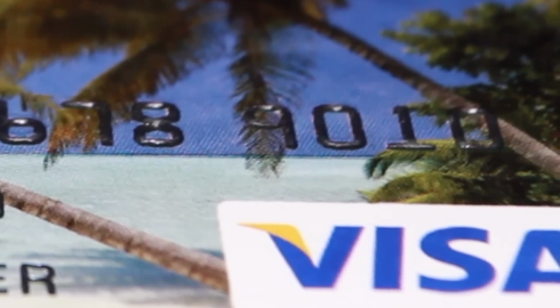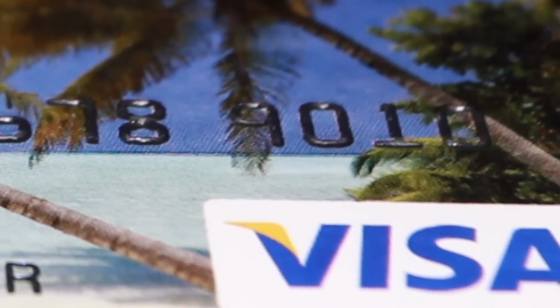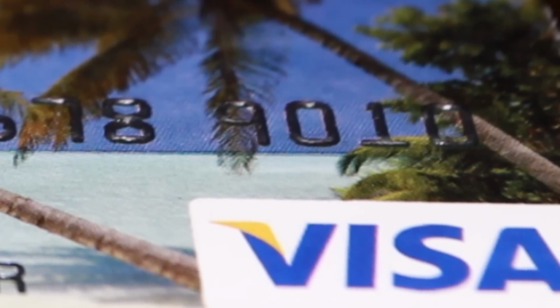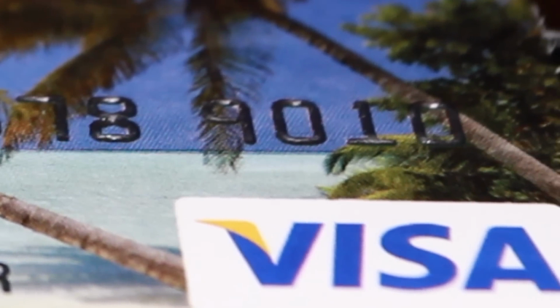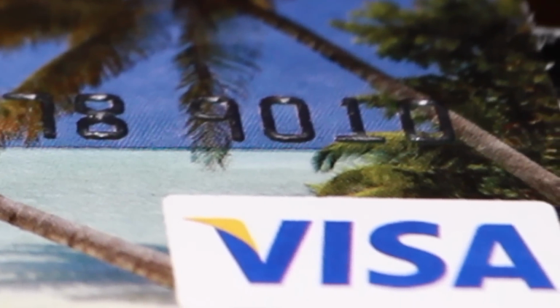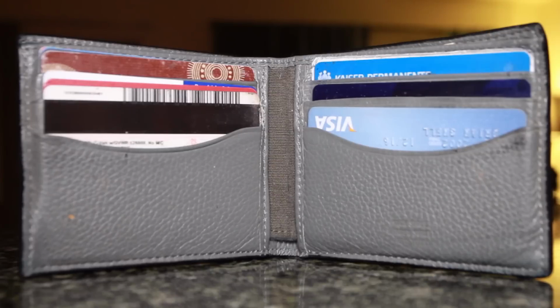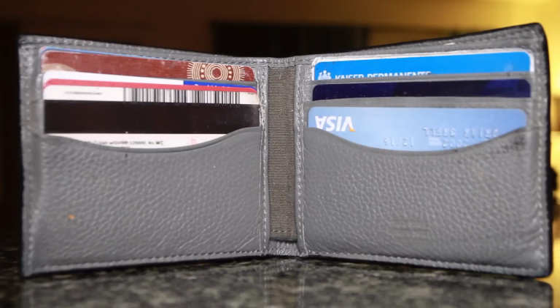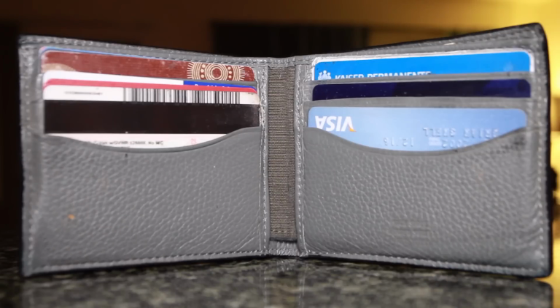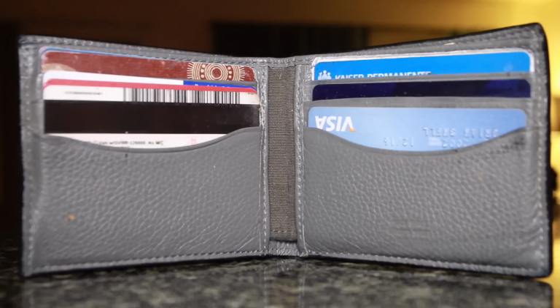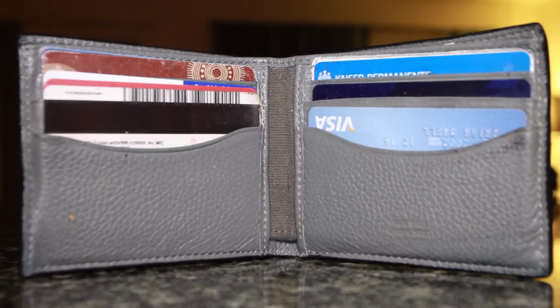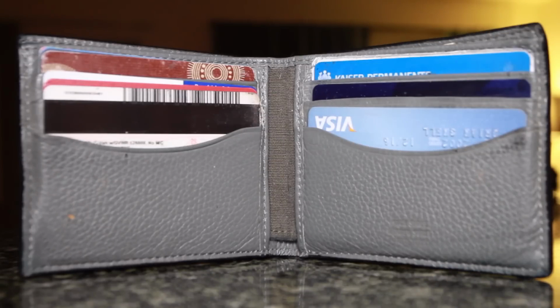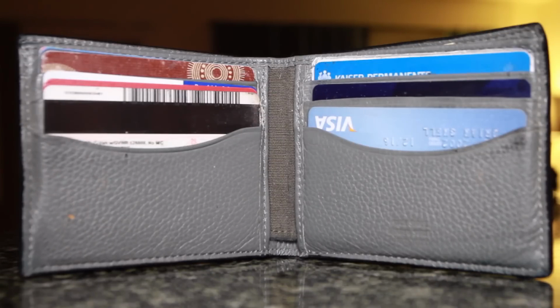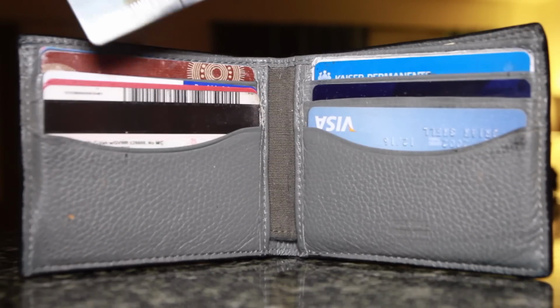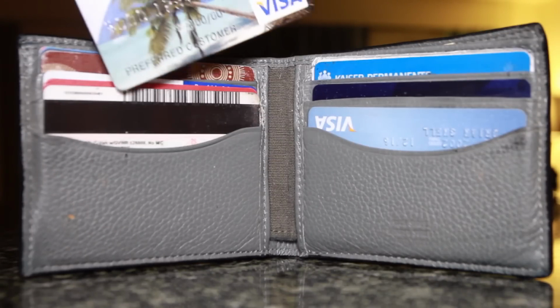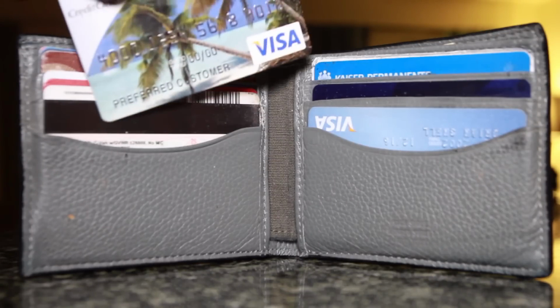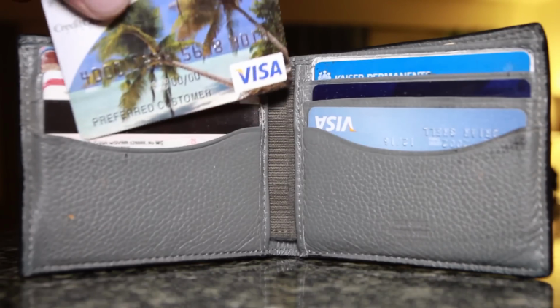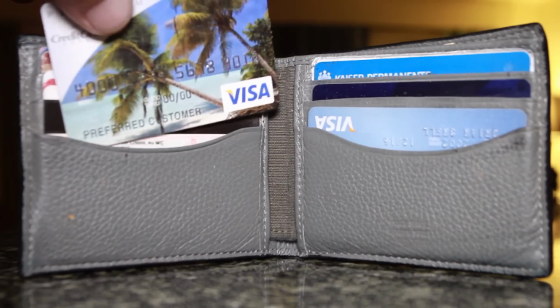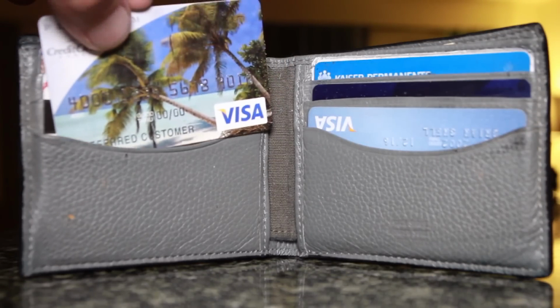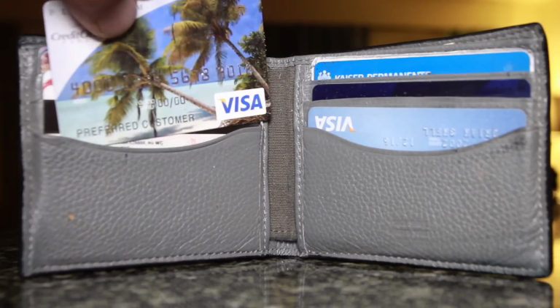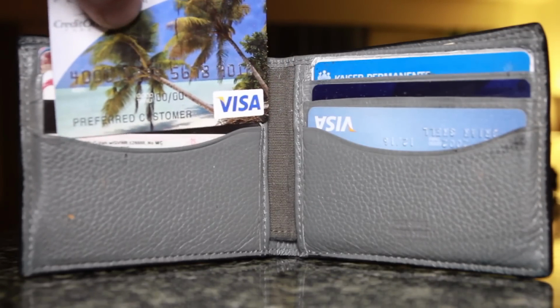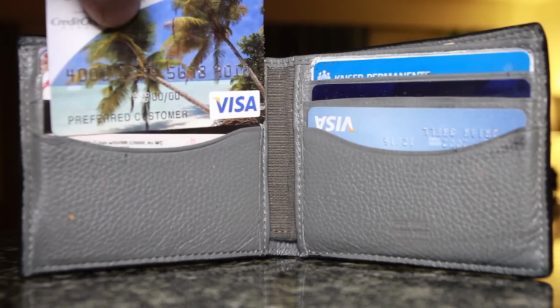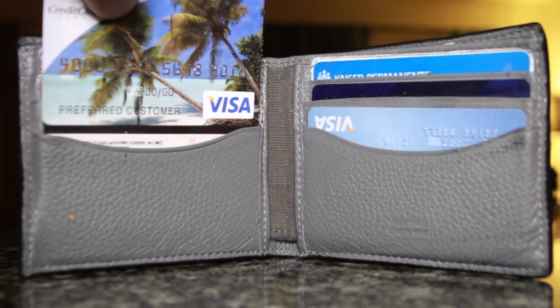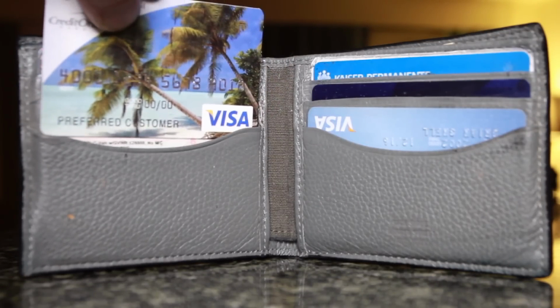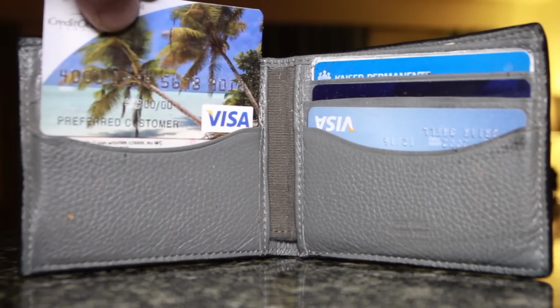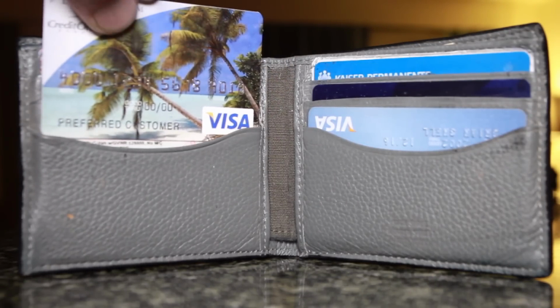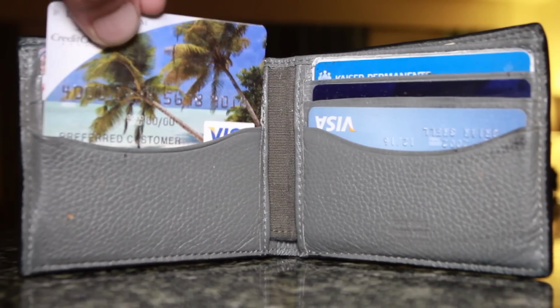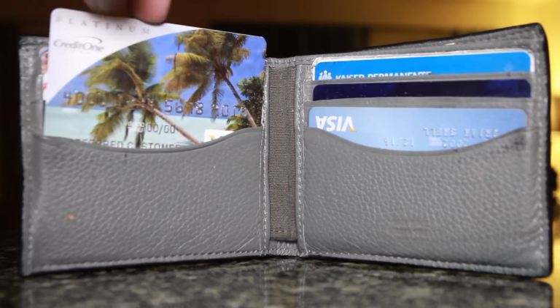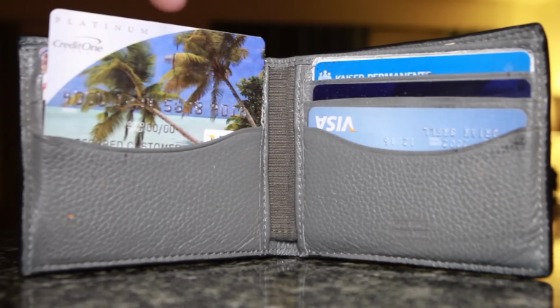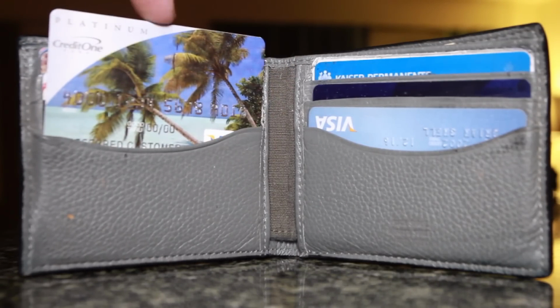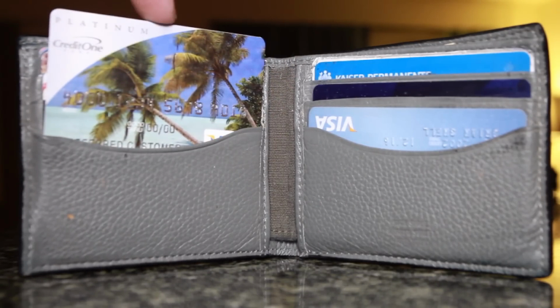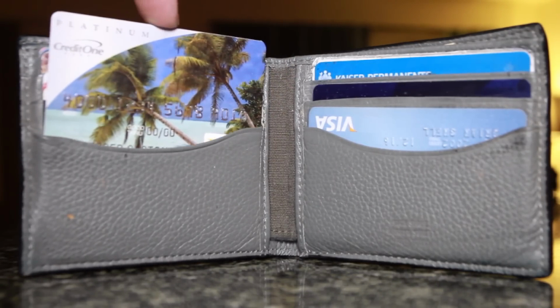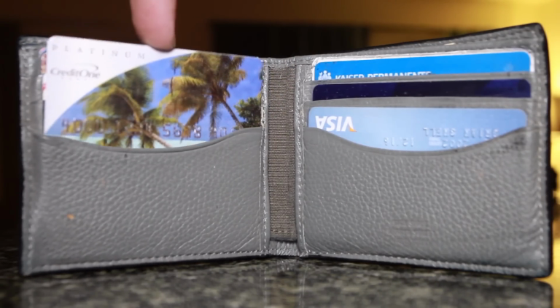And now you know there's a lot of information on that little card in your wallet. Kristen Wong, CreditCards.com.